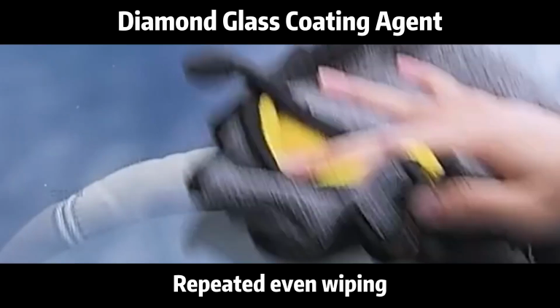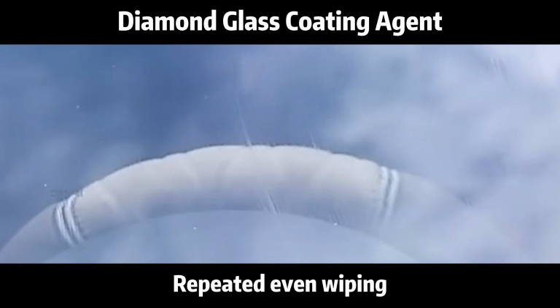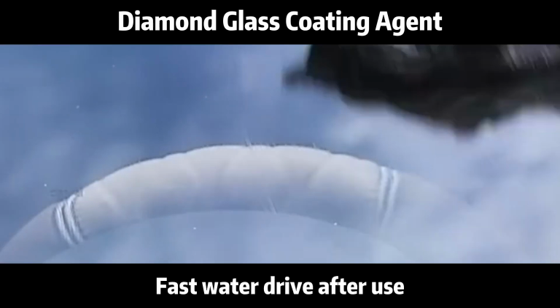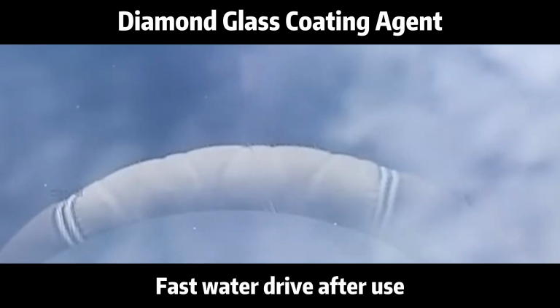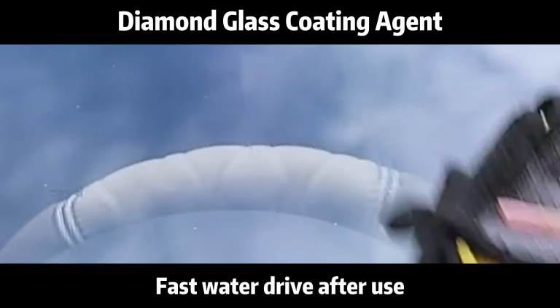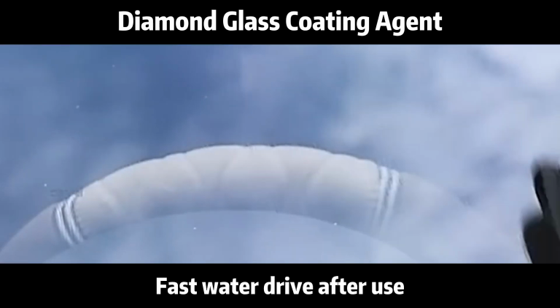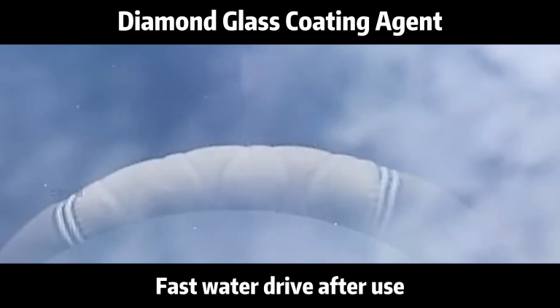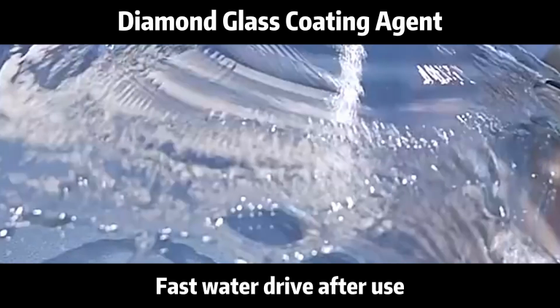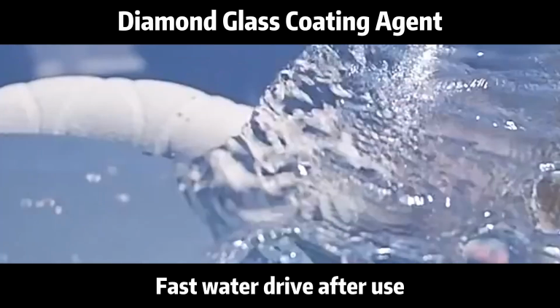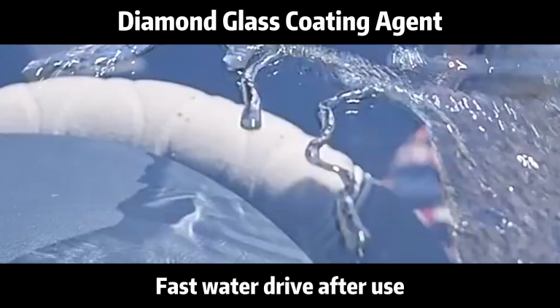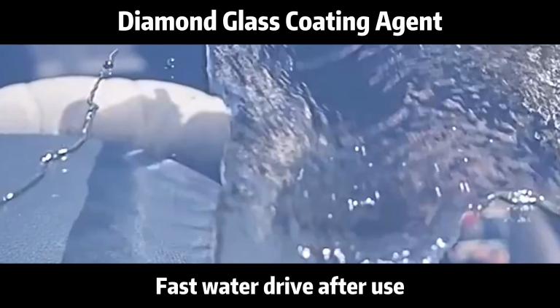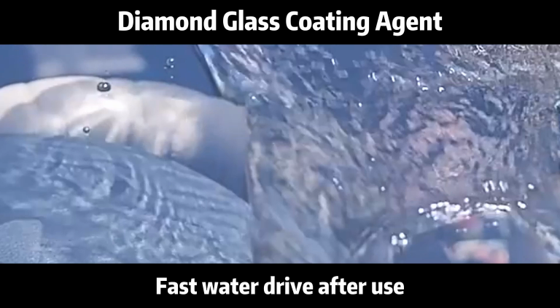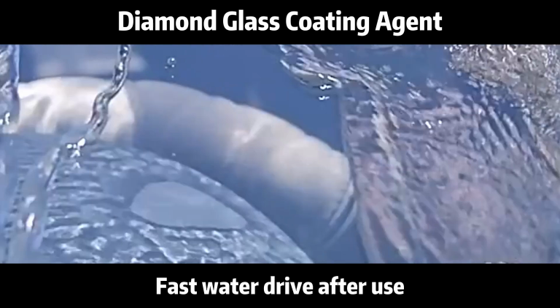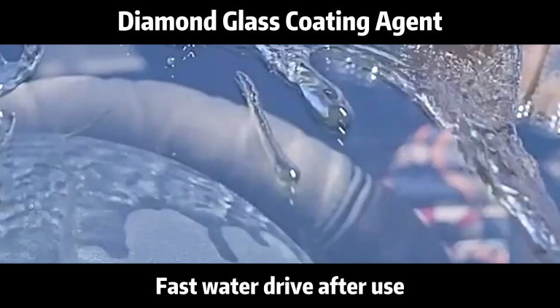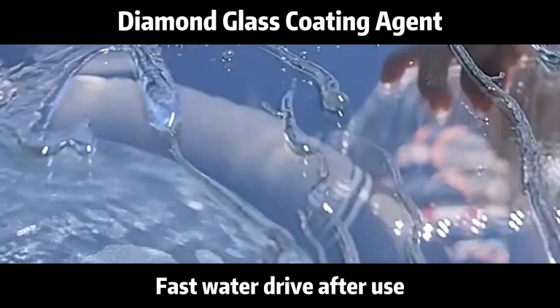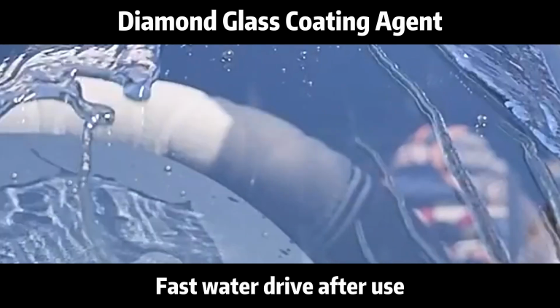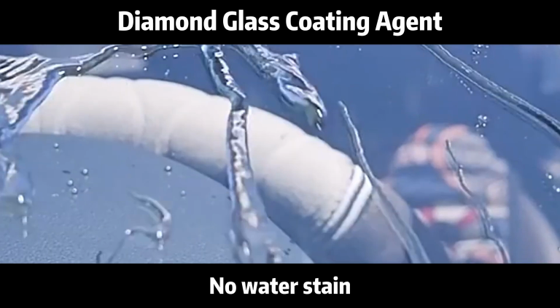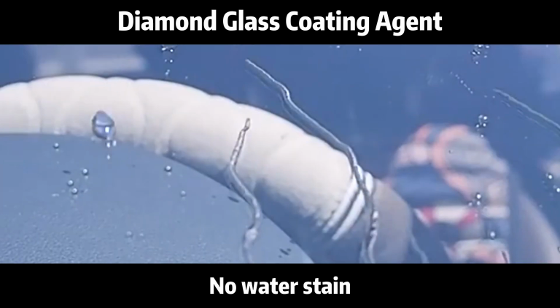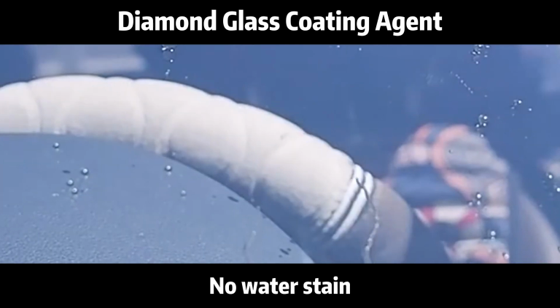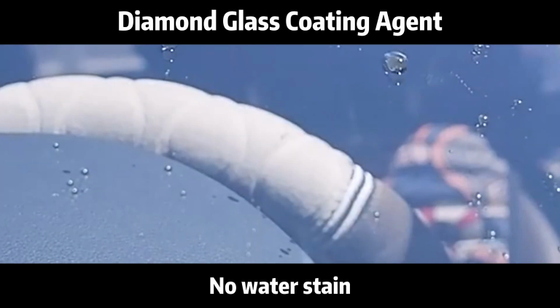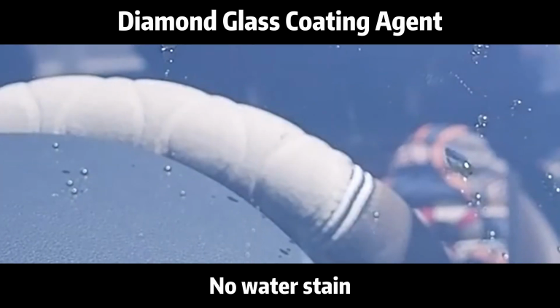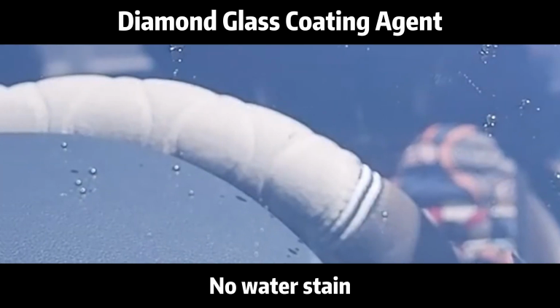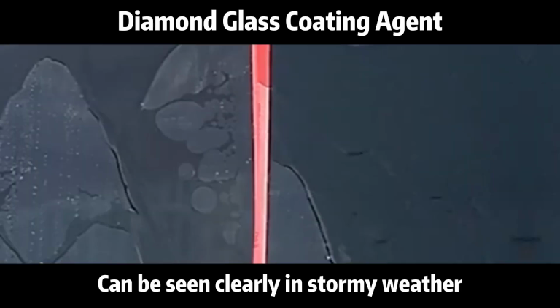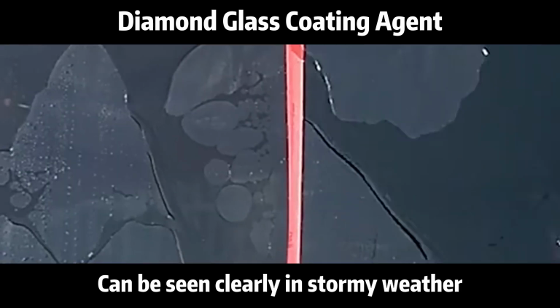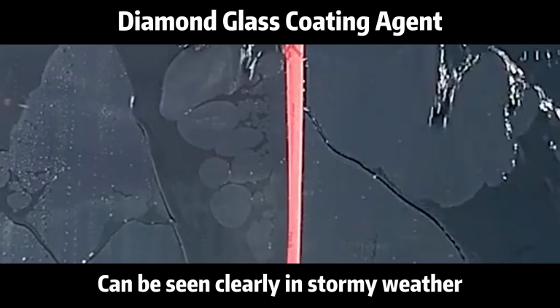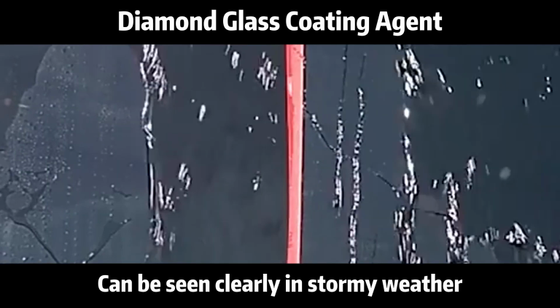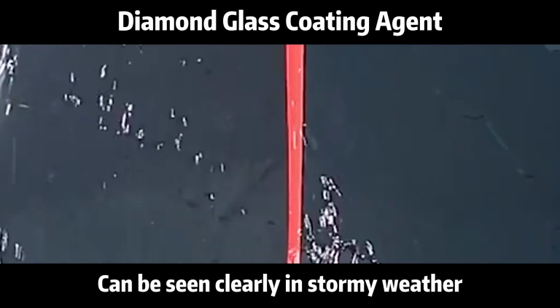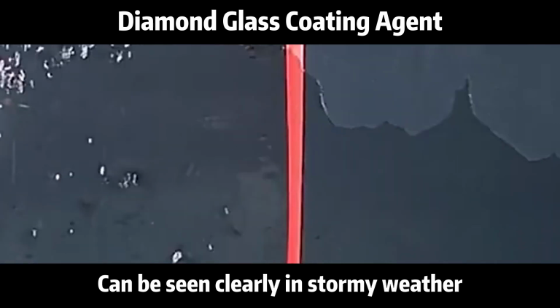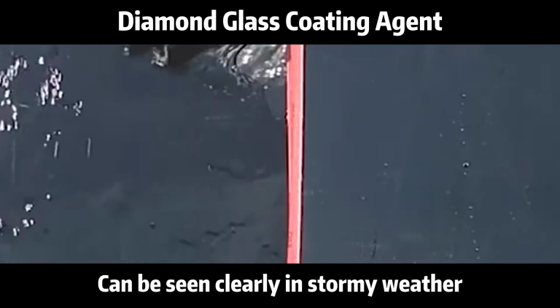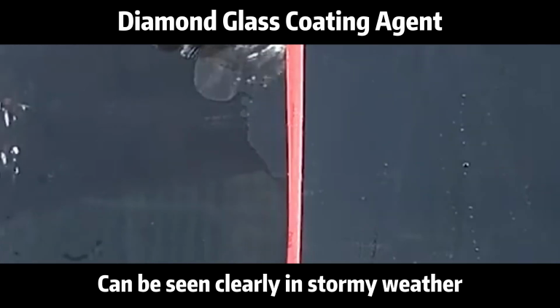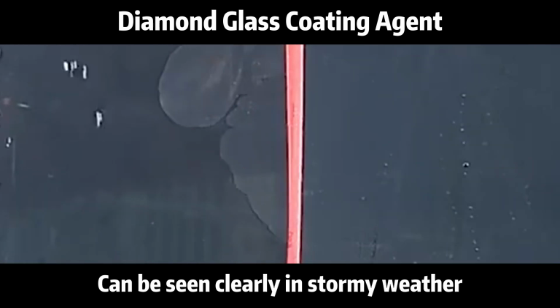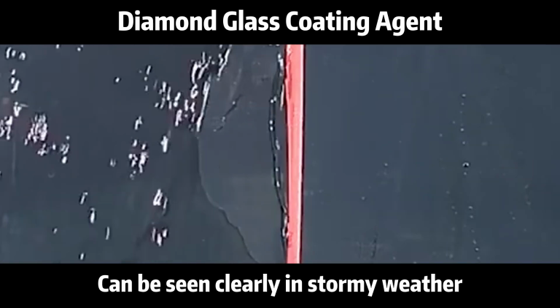Fast water drive after use. No water steam. Can be seen clearly in stormy weather.